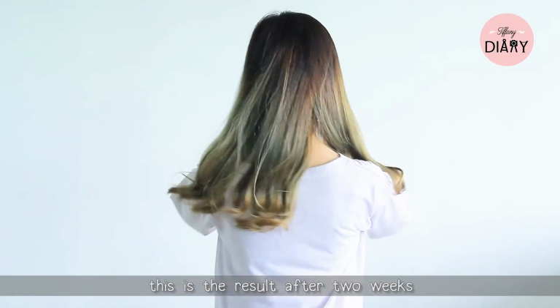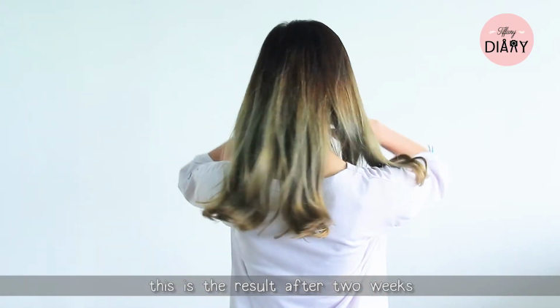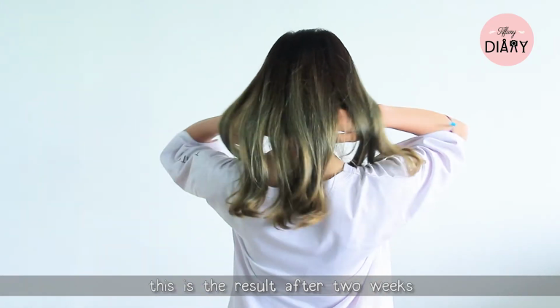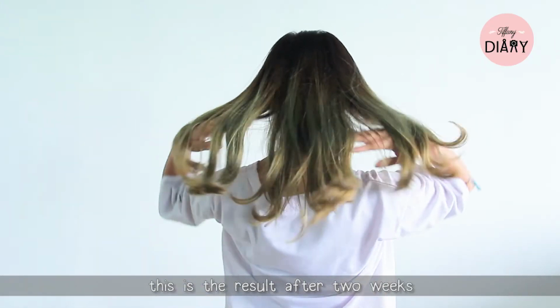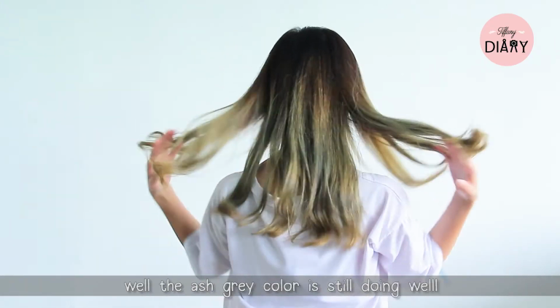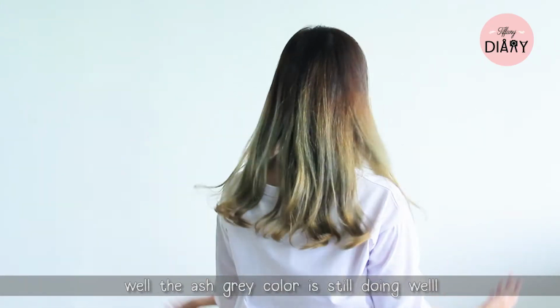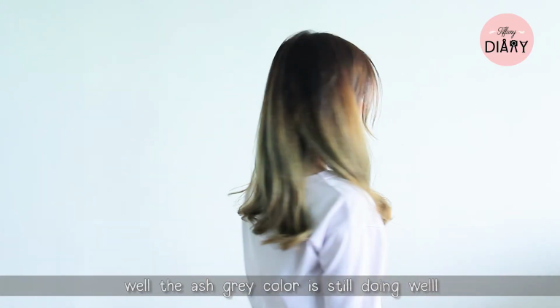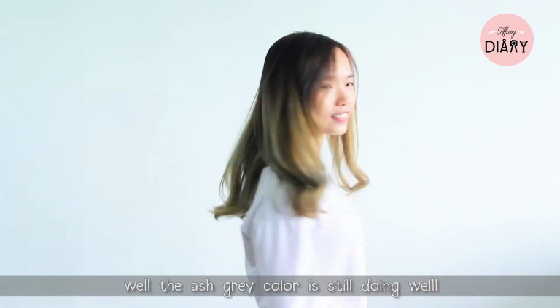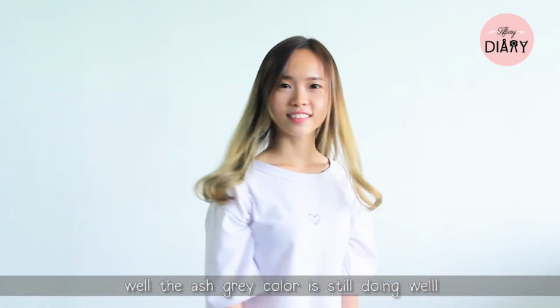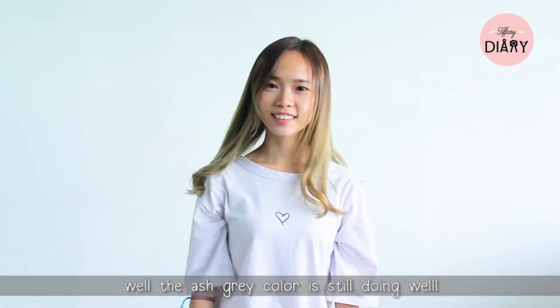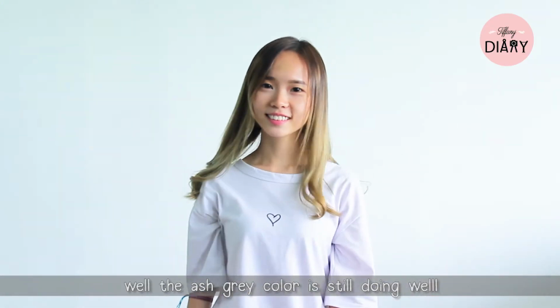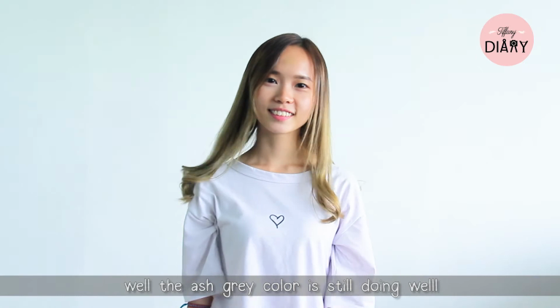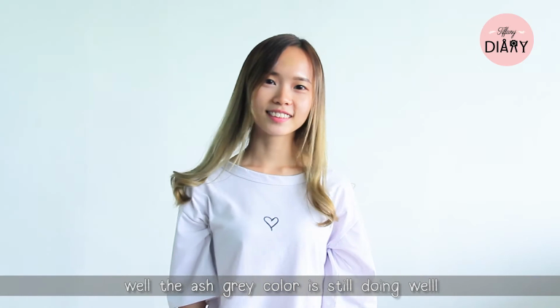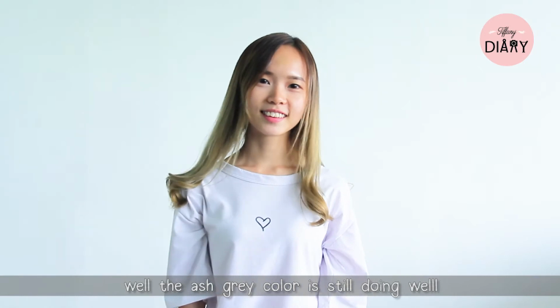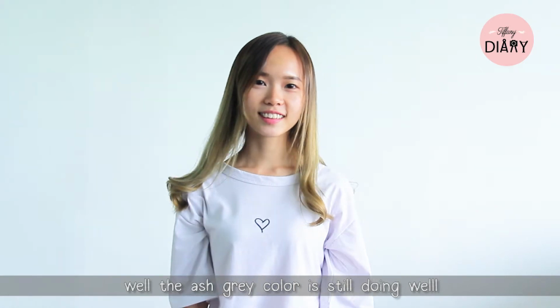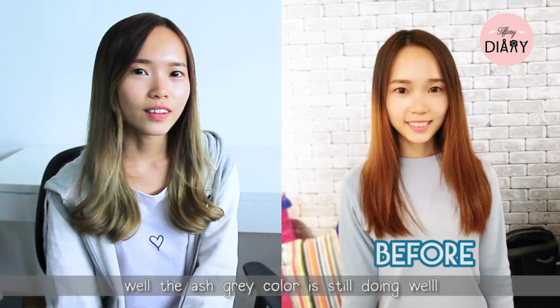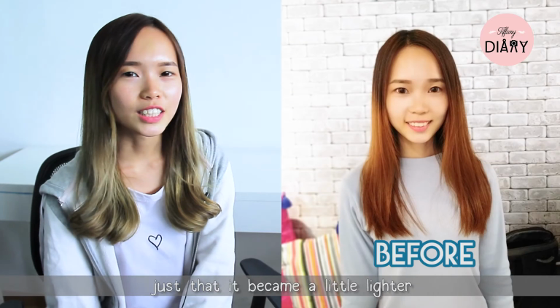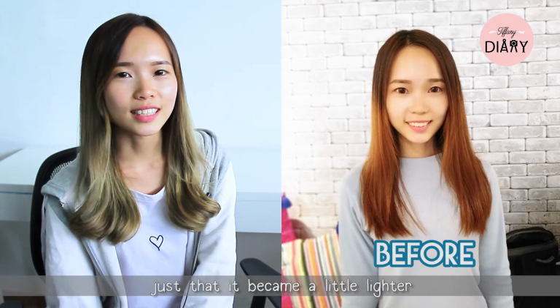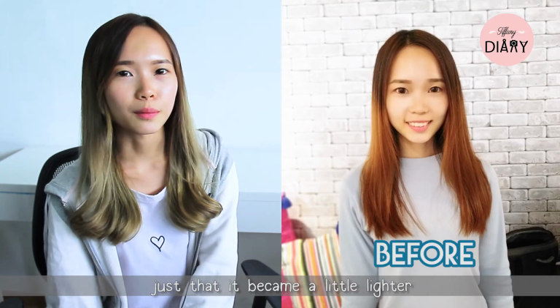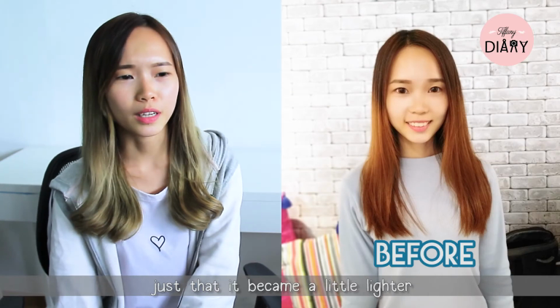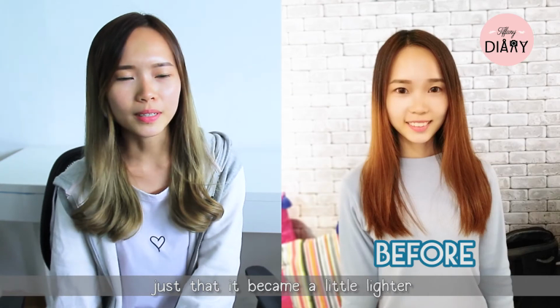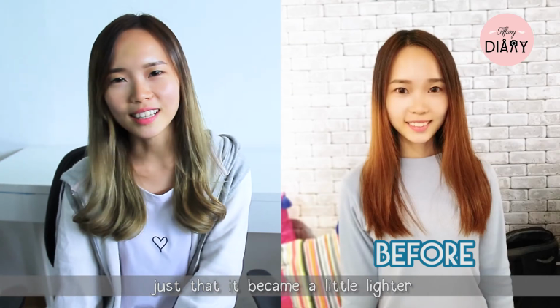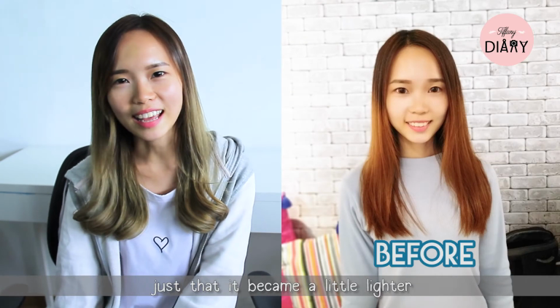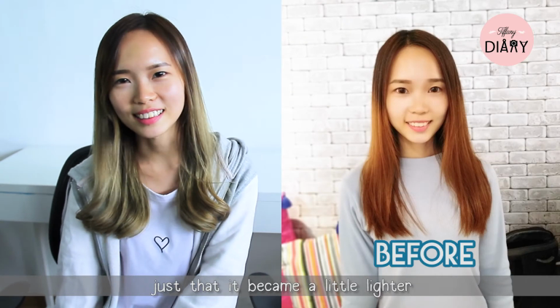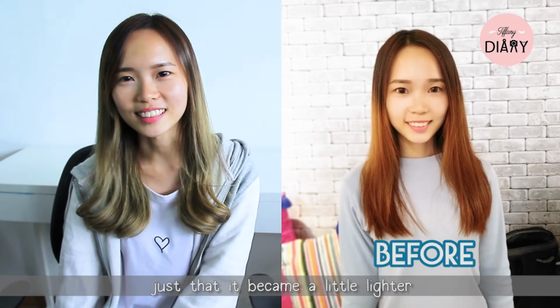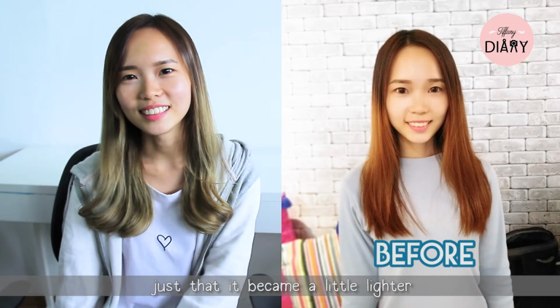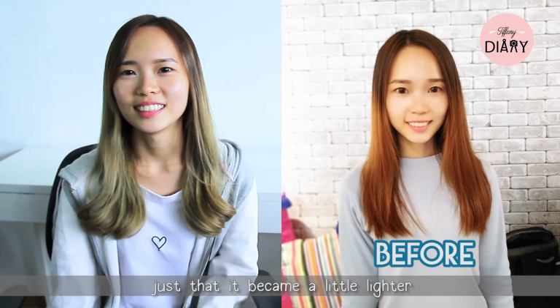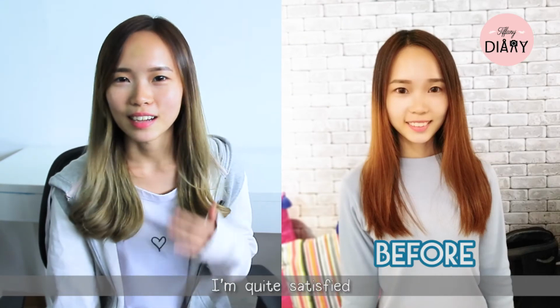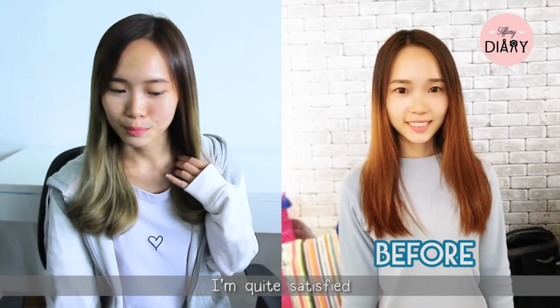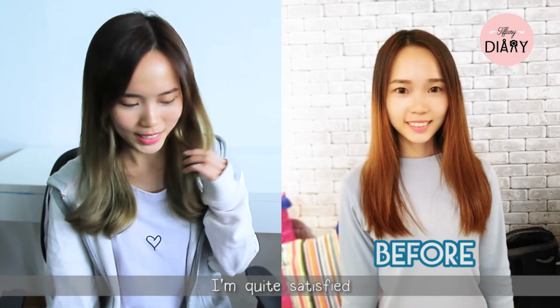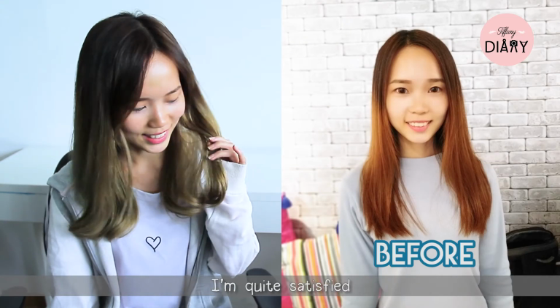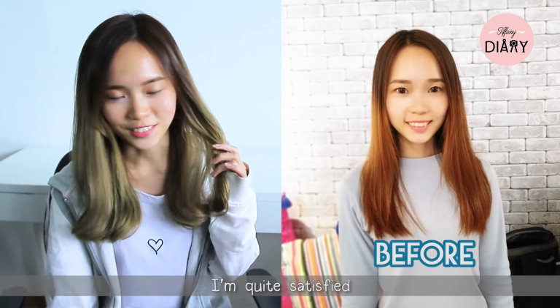This is the result after two weeks — the ash gray color is still doing well, just became a little lighter. I'm quite satisfied.